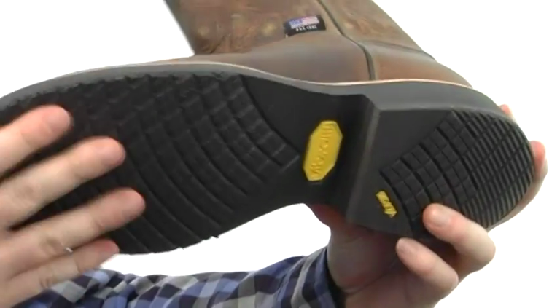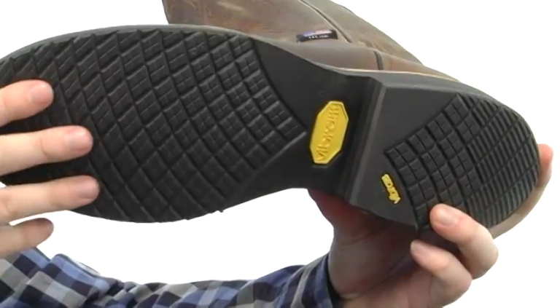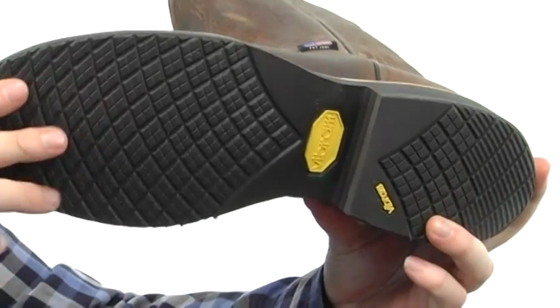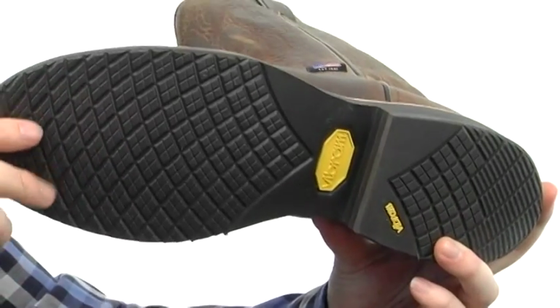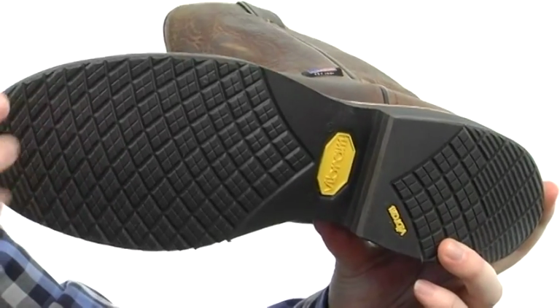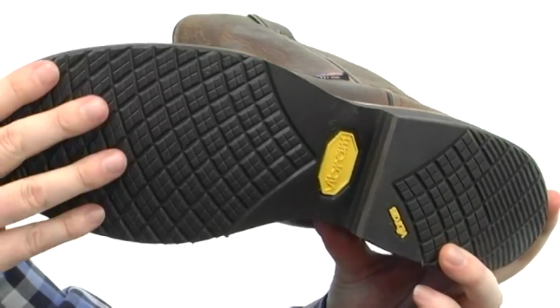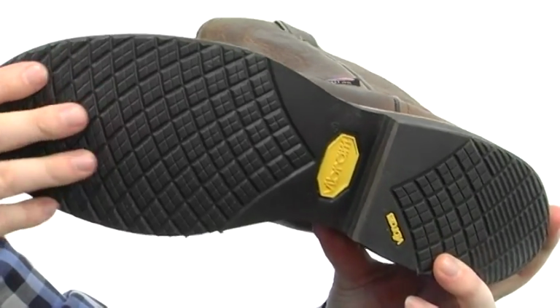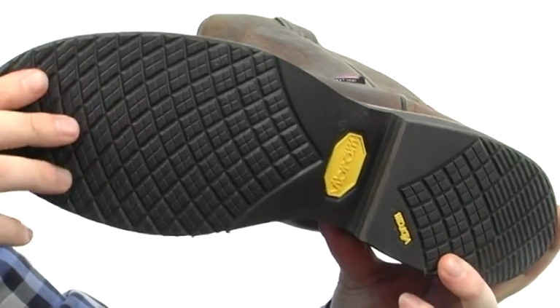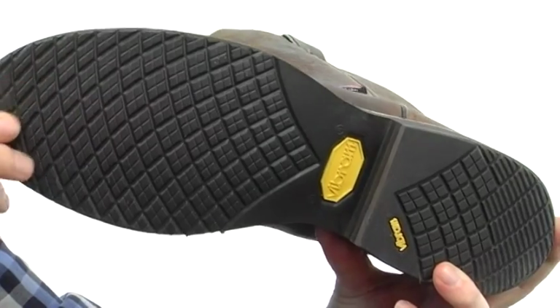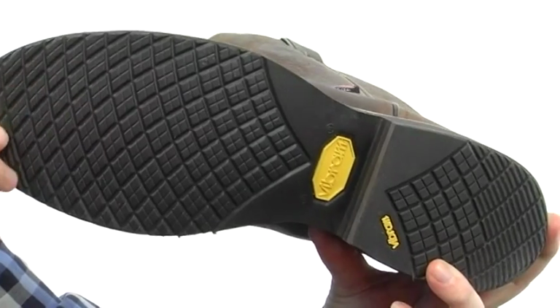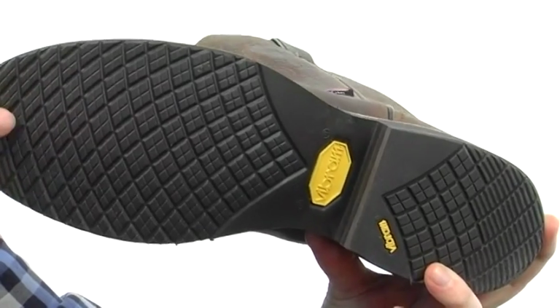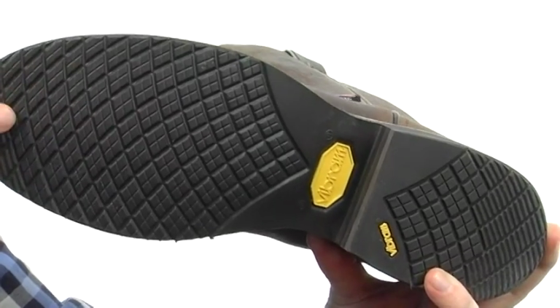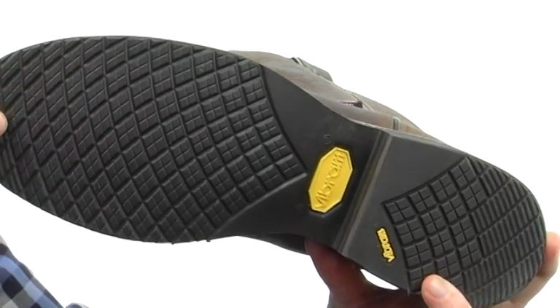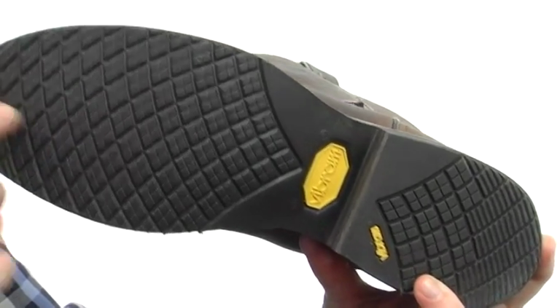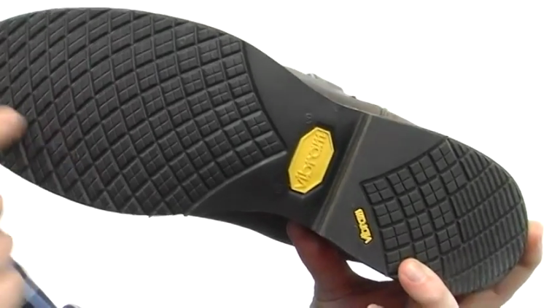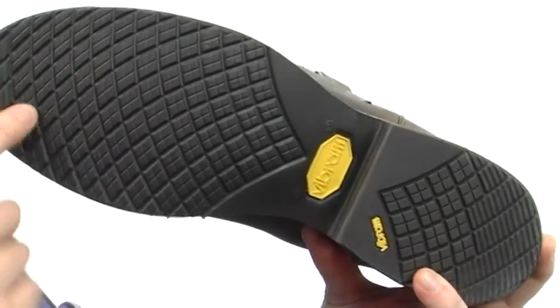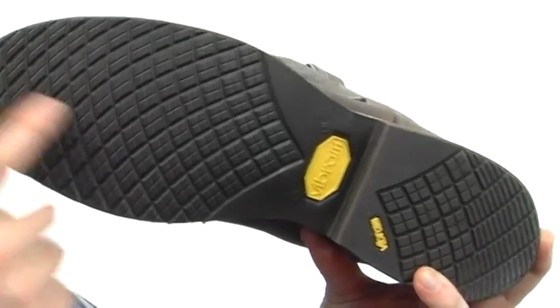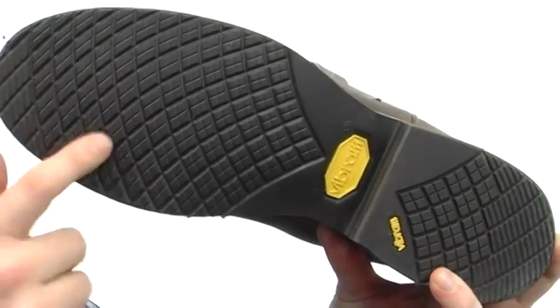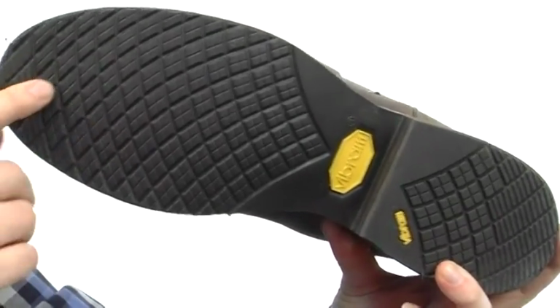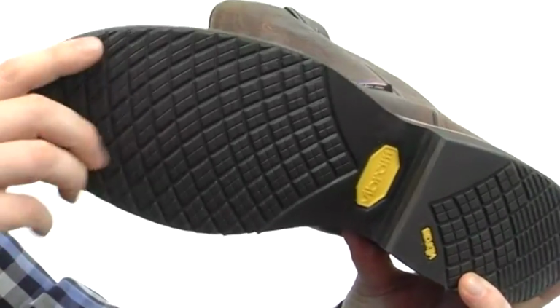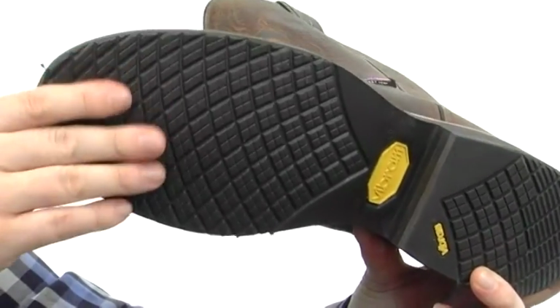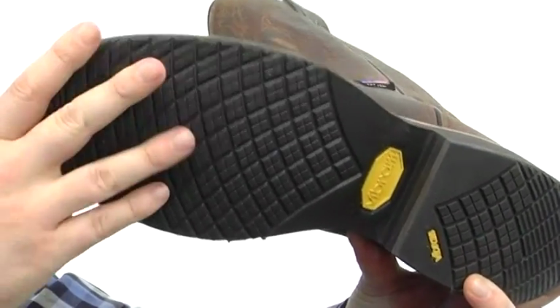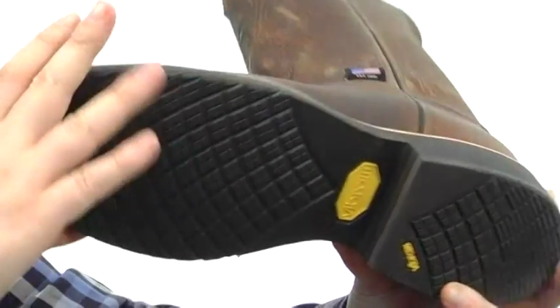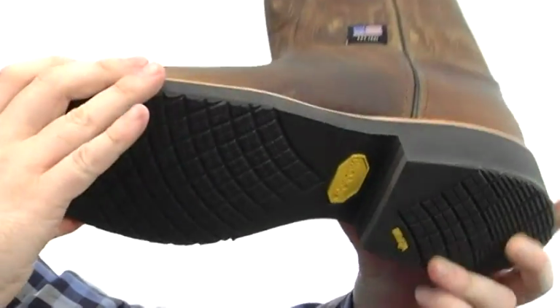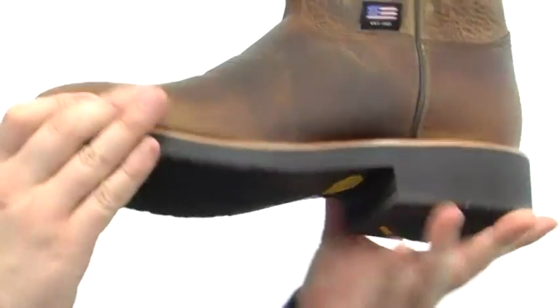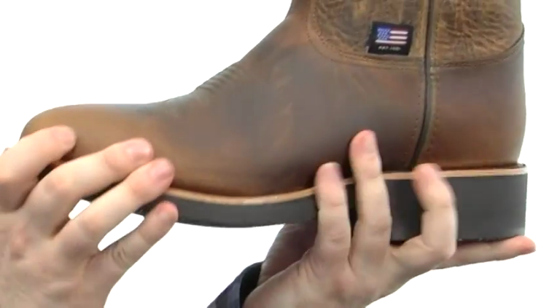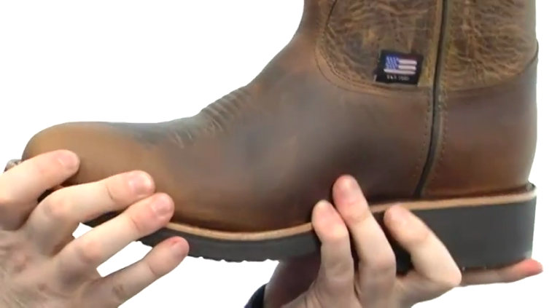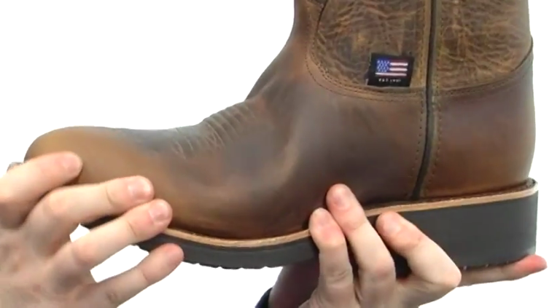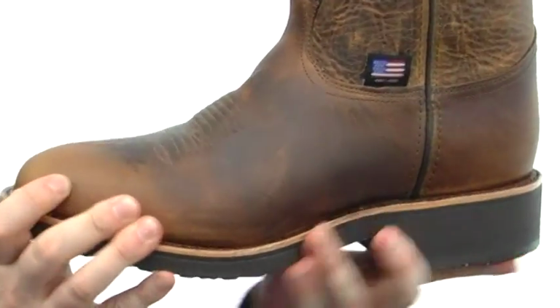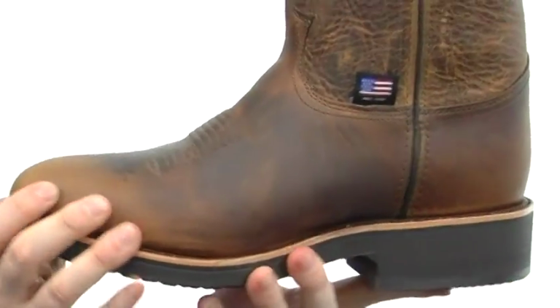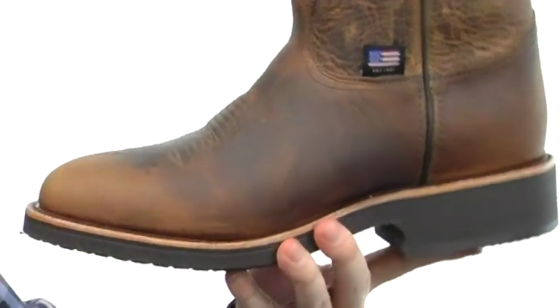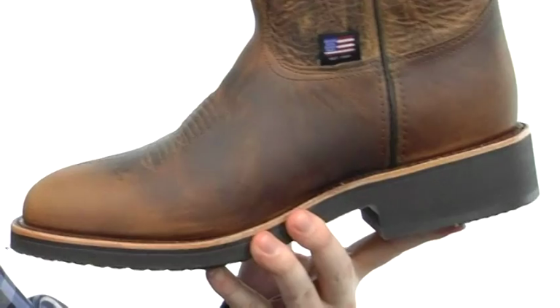It's got a nice shock-absorbing outsole — a Vibram outsole. For the long haul, it's incredibly durable, slip-resistant, and helps keep the weight down.